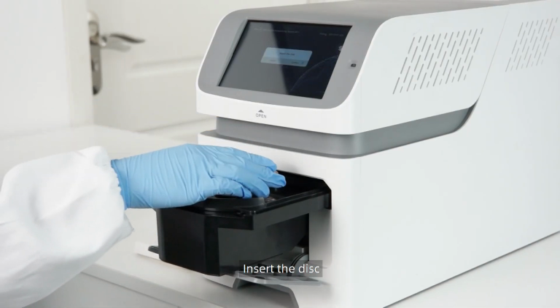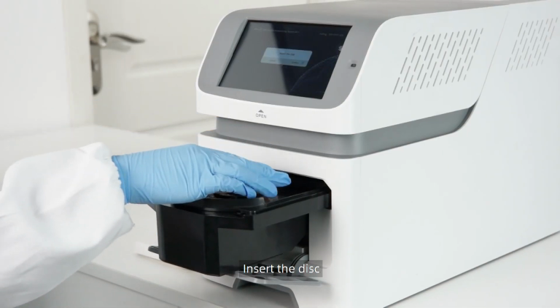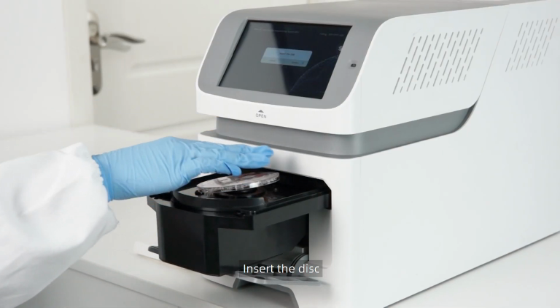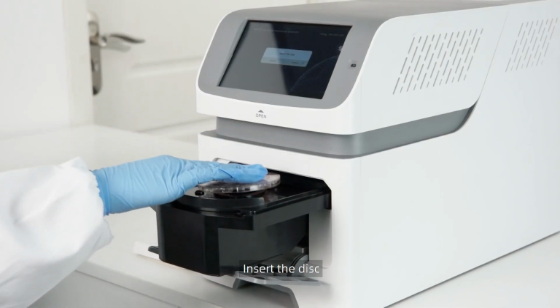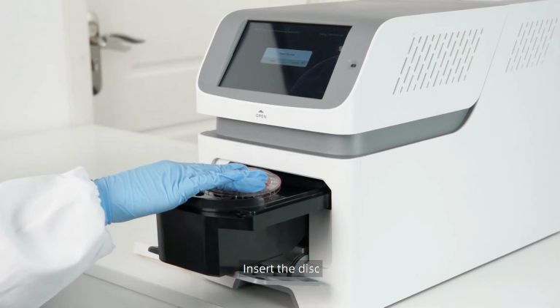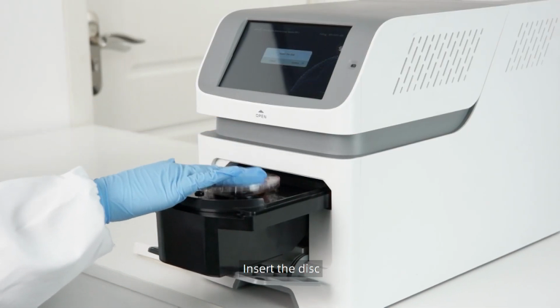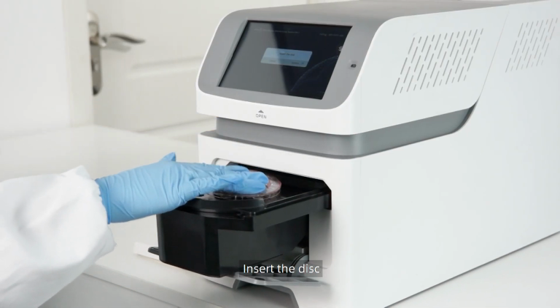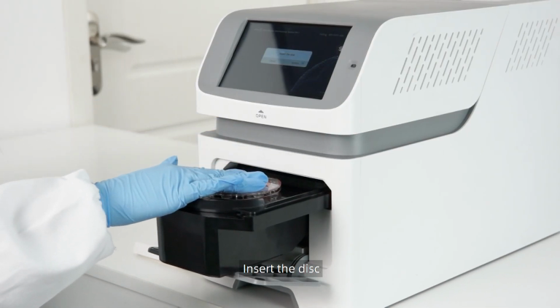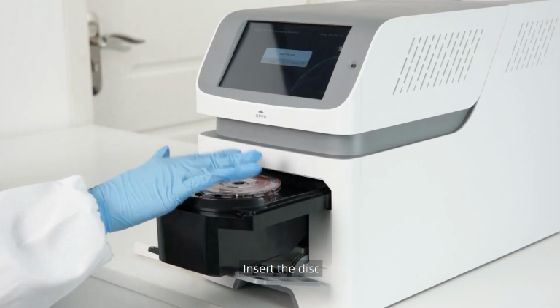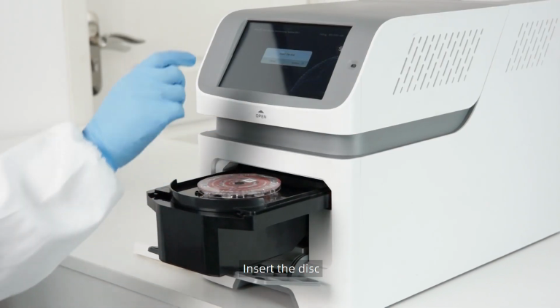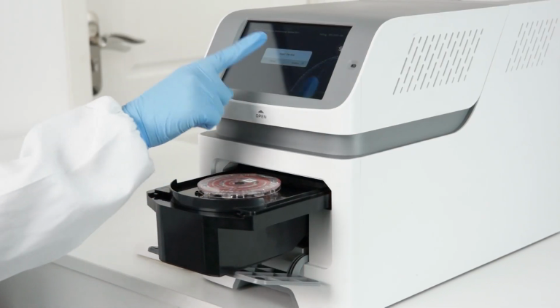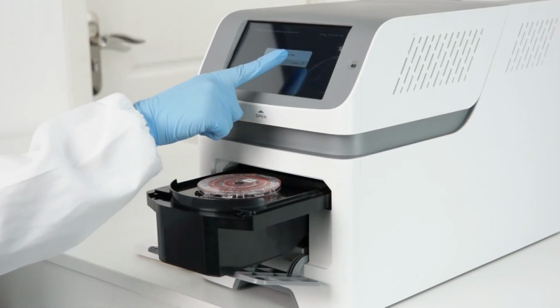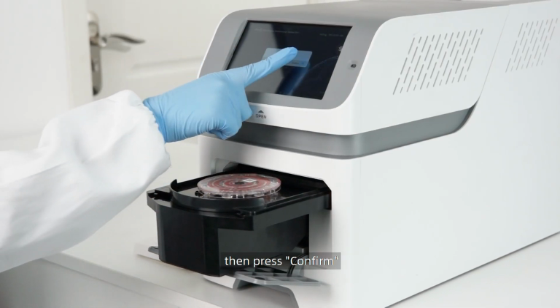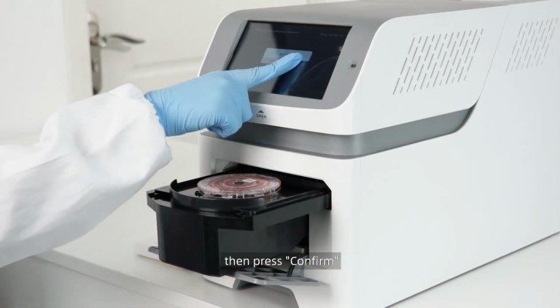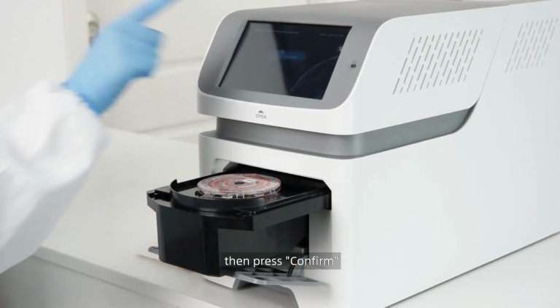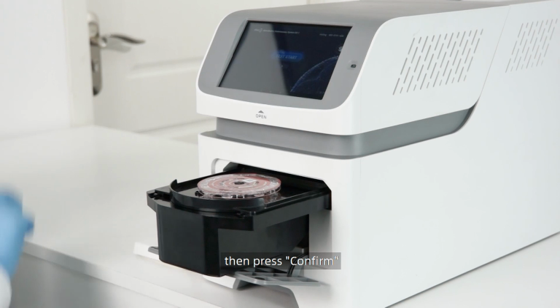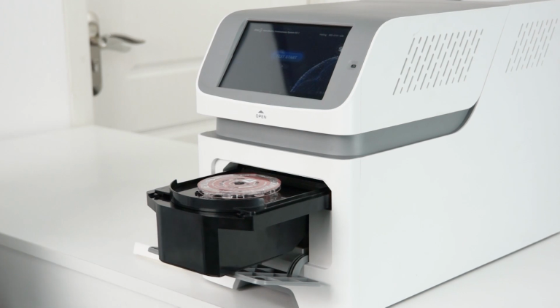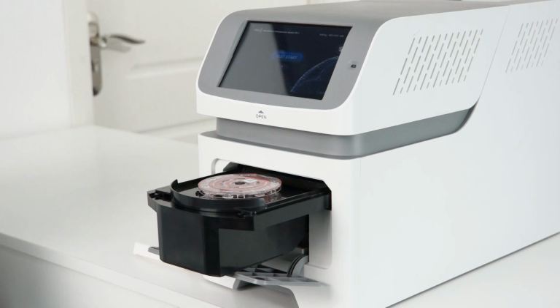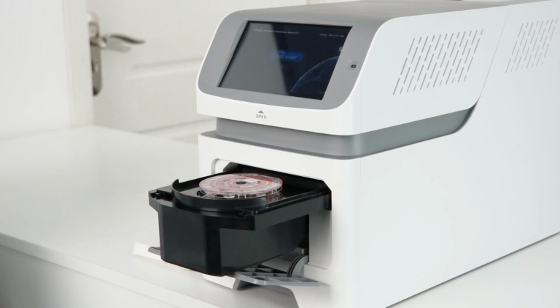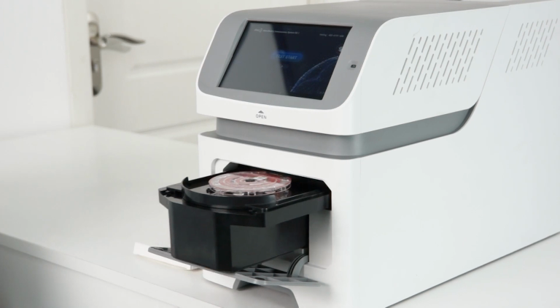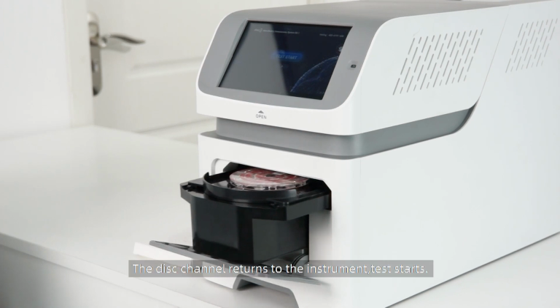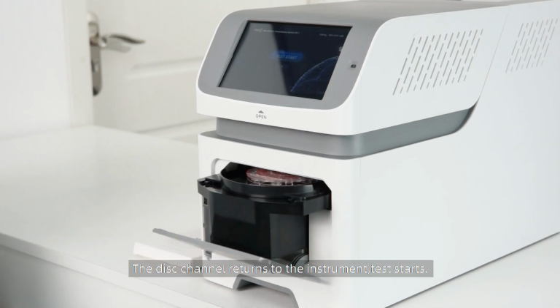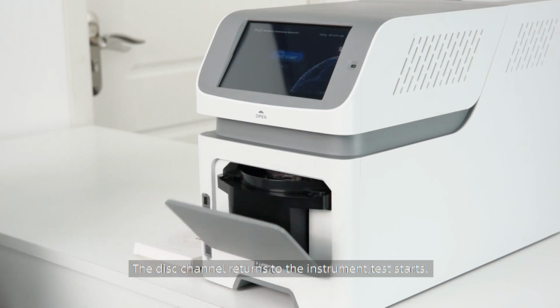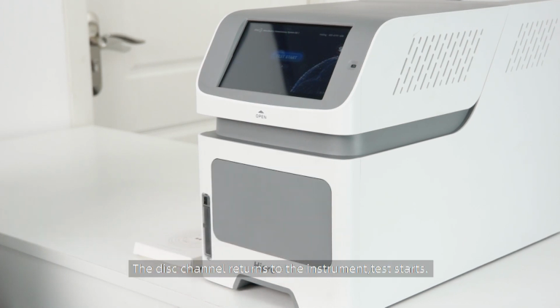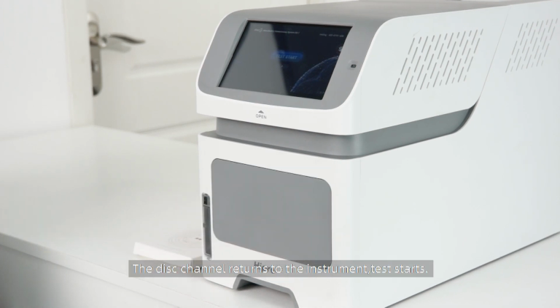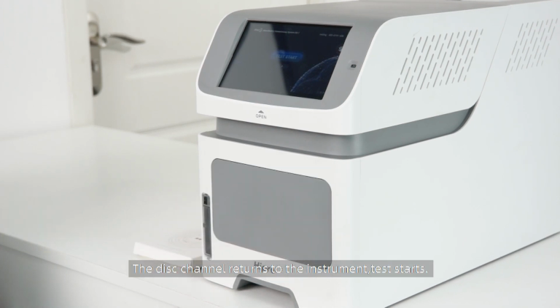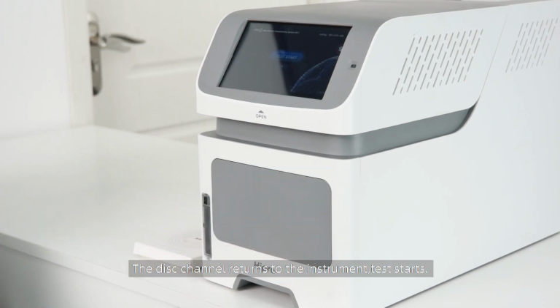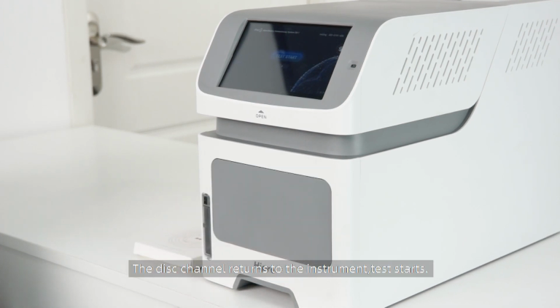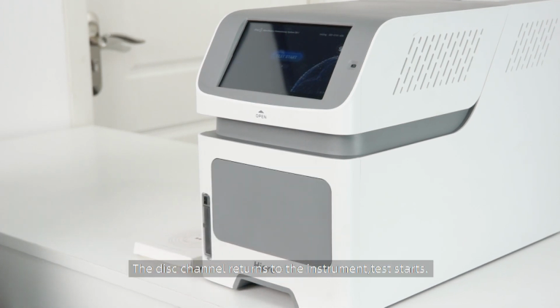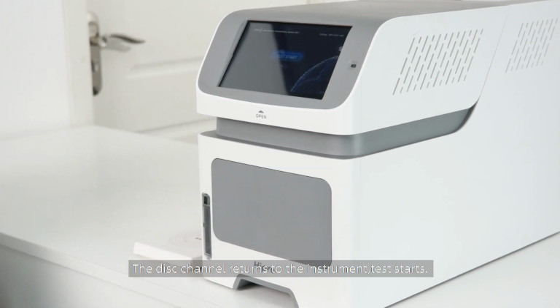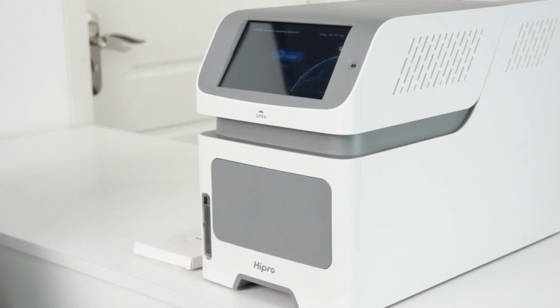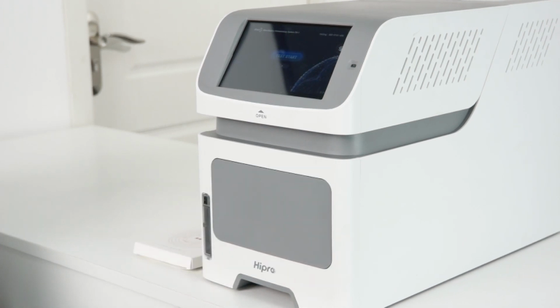Insert the disc, then press Confirm. The disc channel returns to the instrument and the test starts.